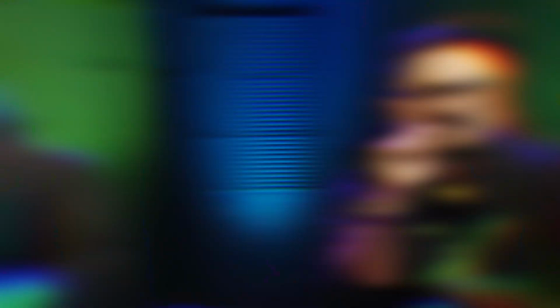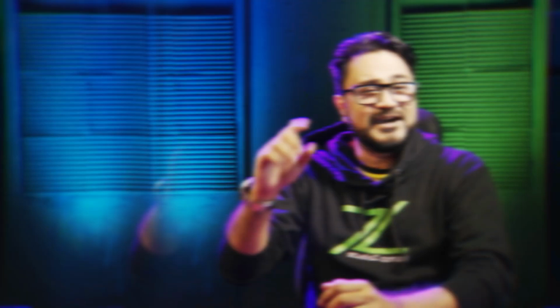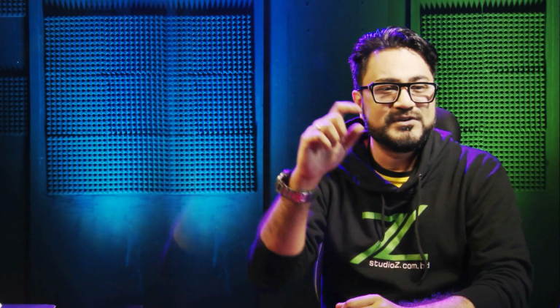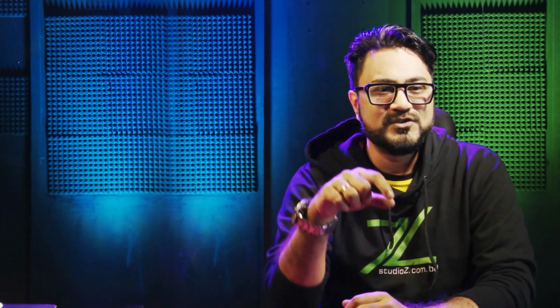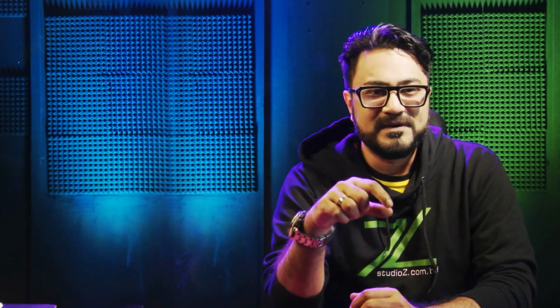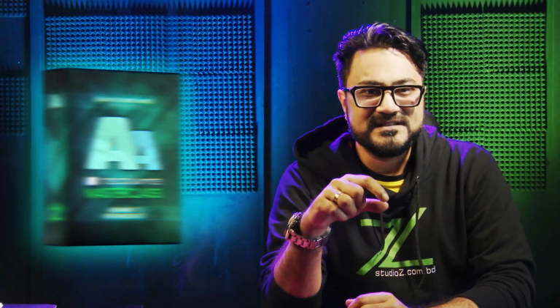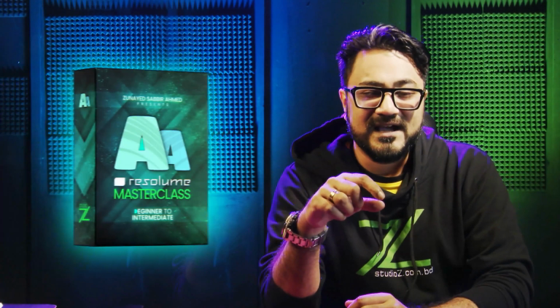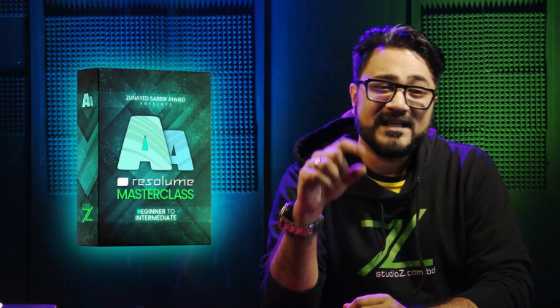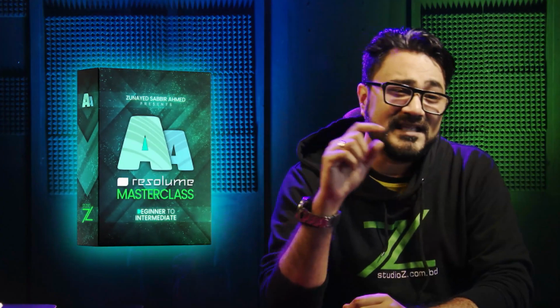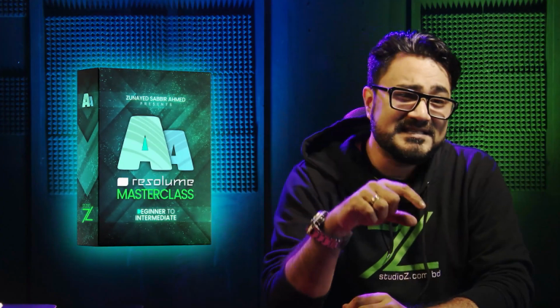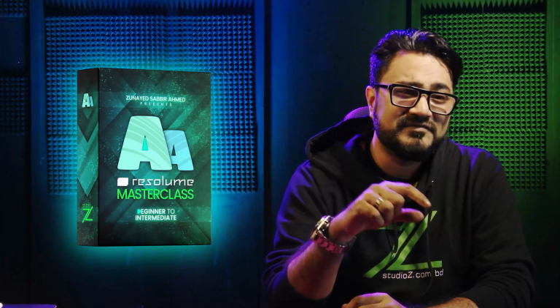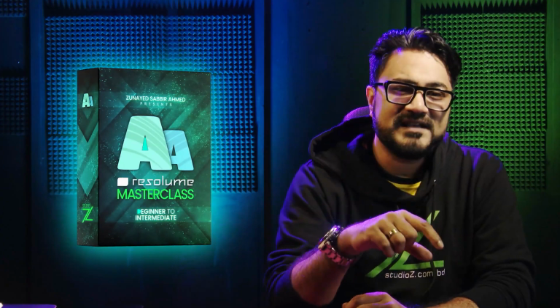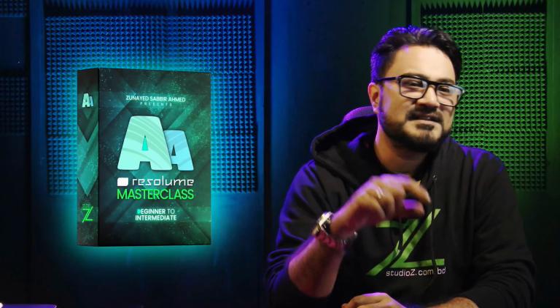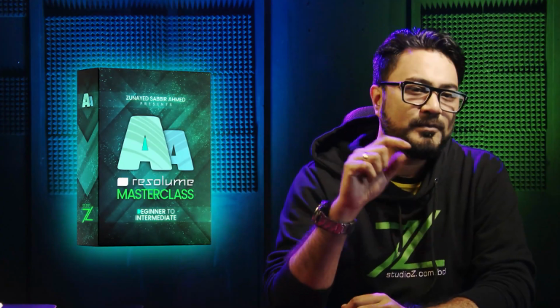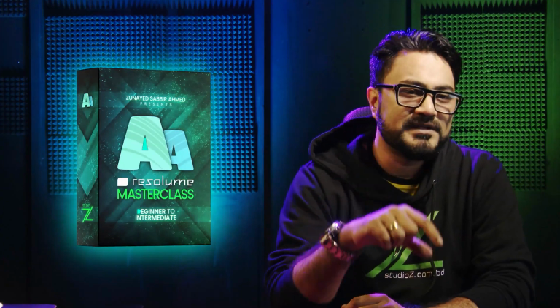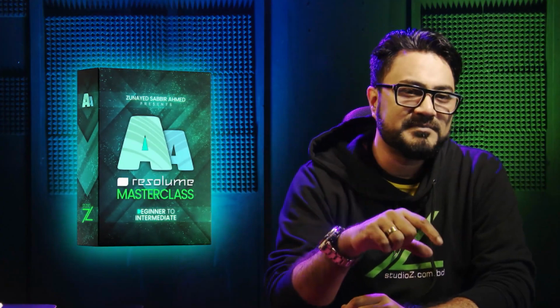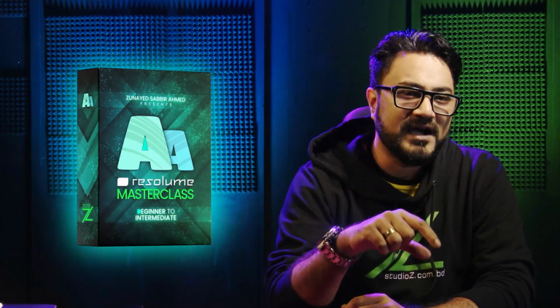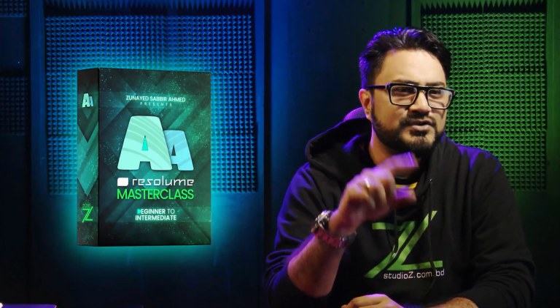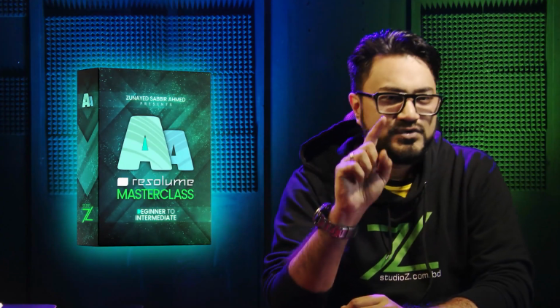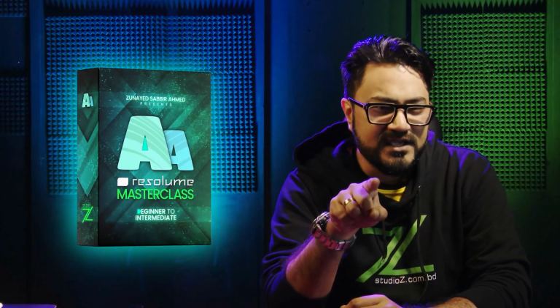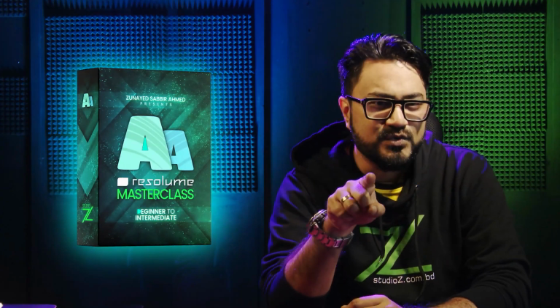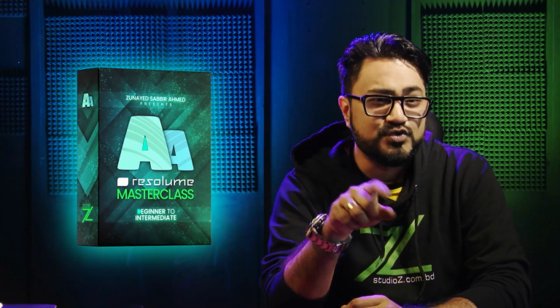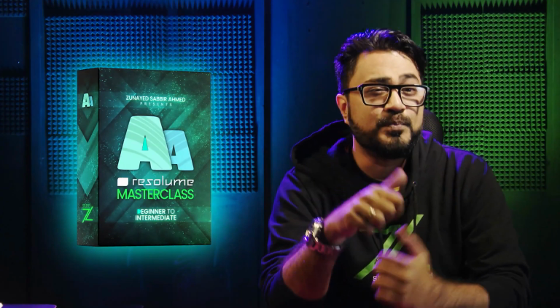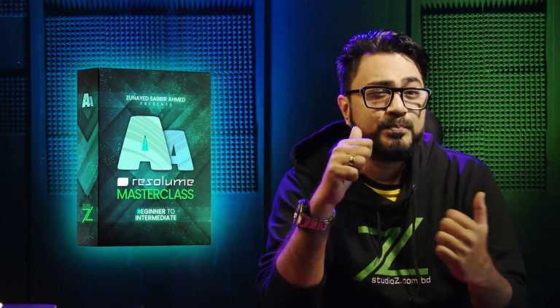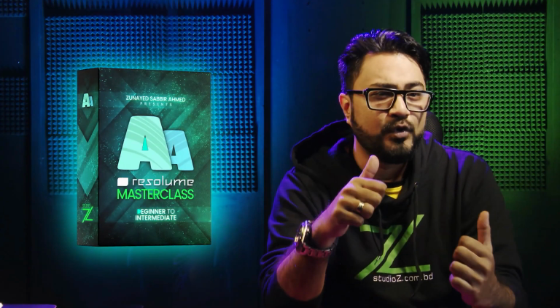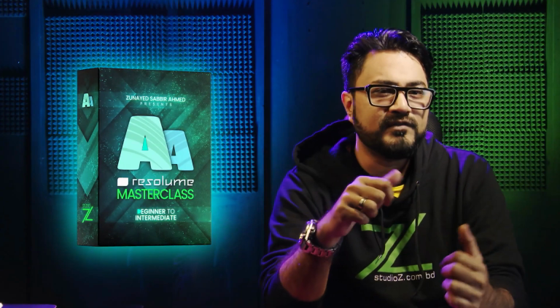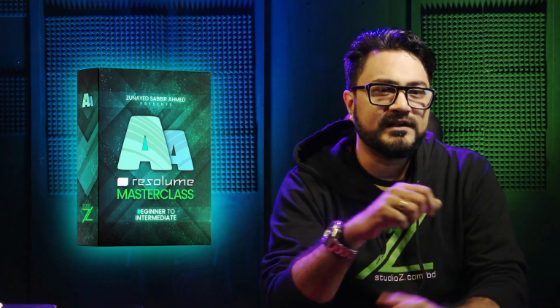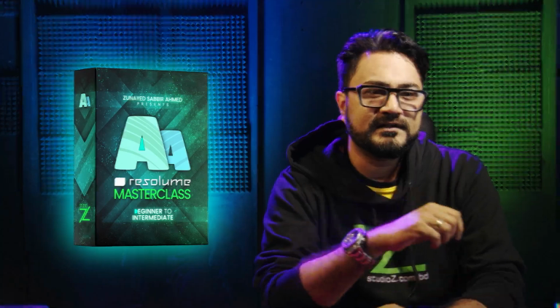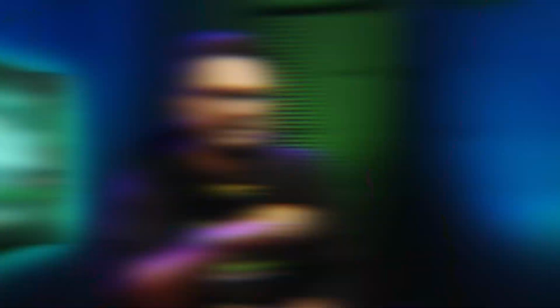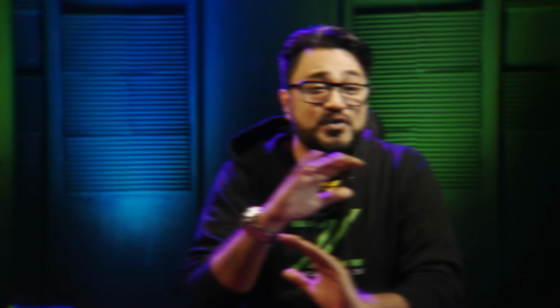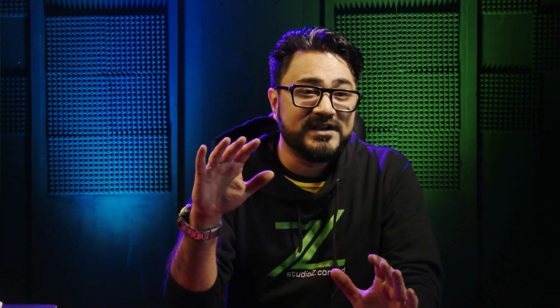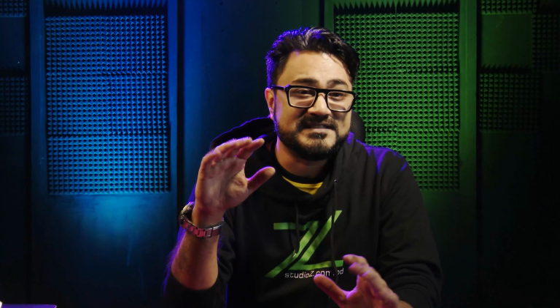Check out Resolume Master Guide, an easy, fast, and comprehensive guide to take you to pro level. It's super easy.